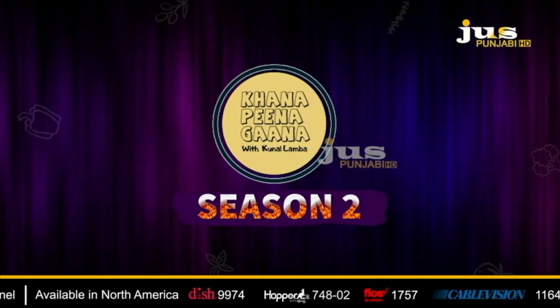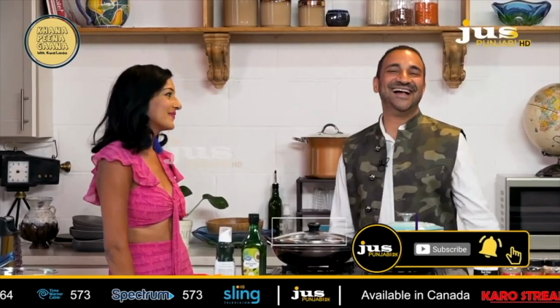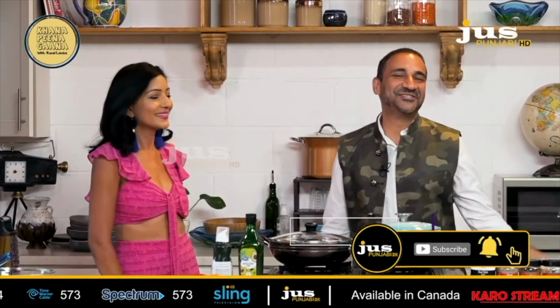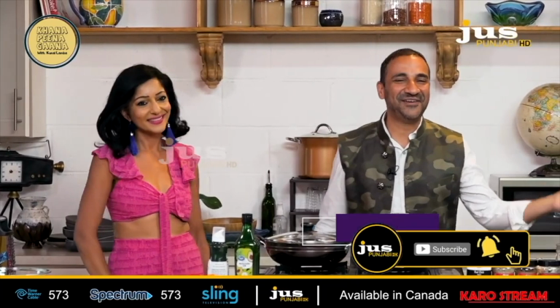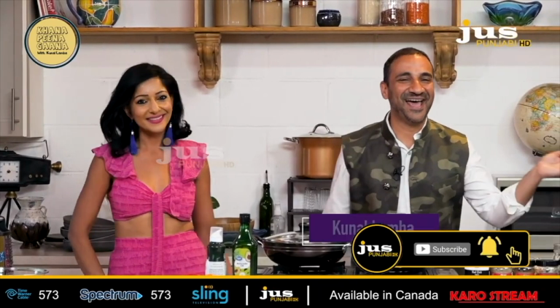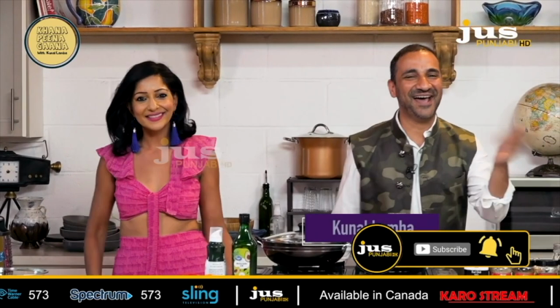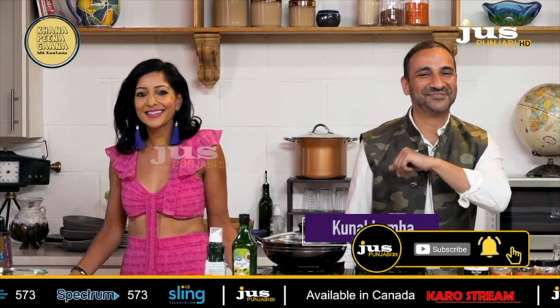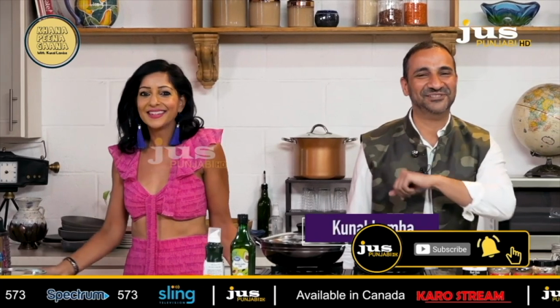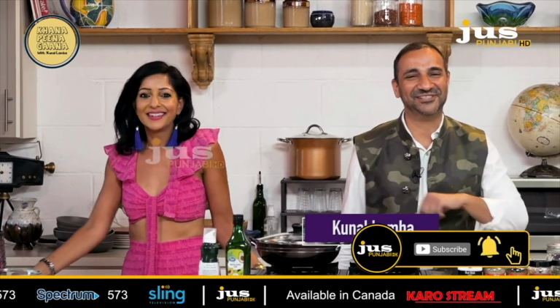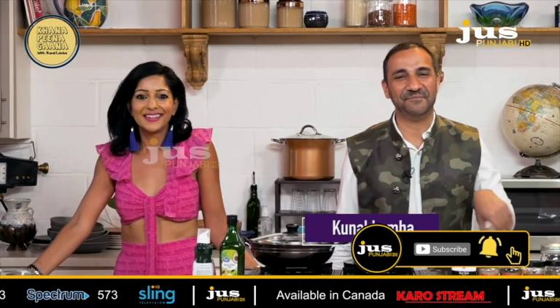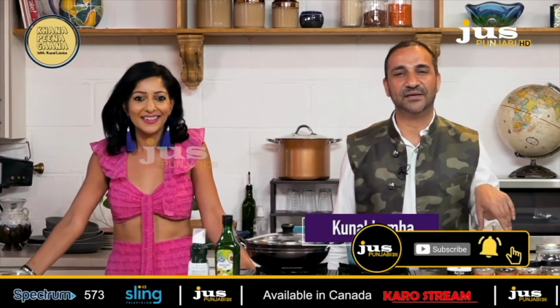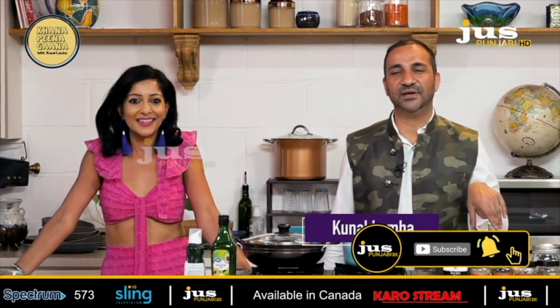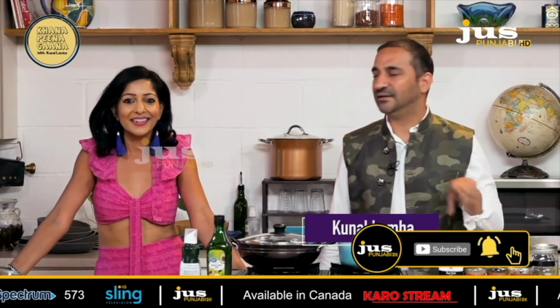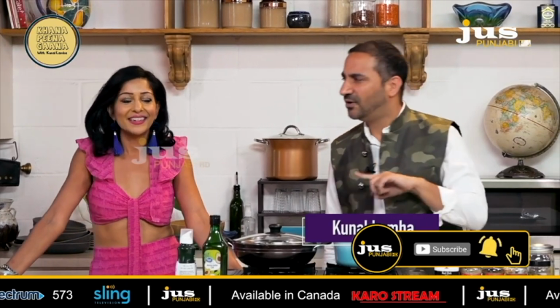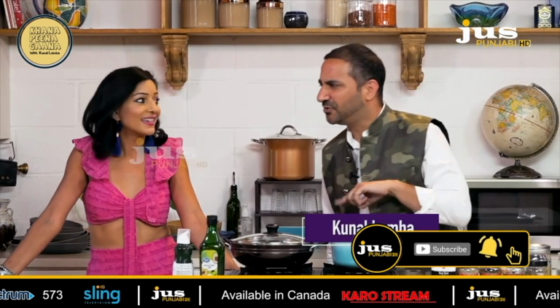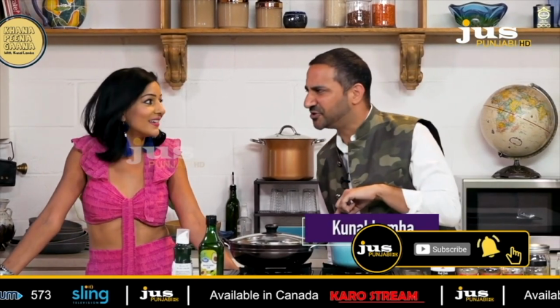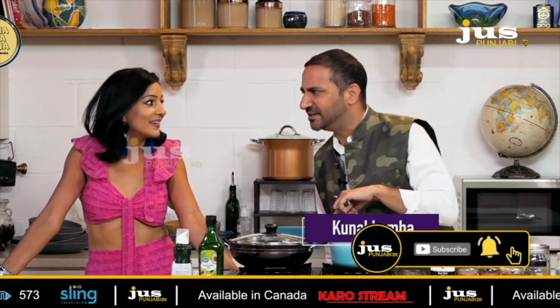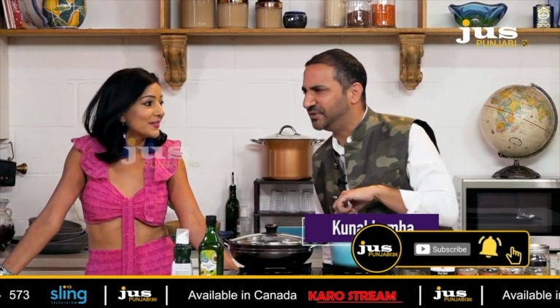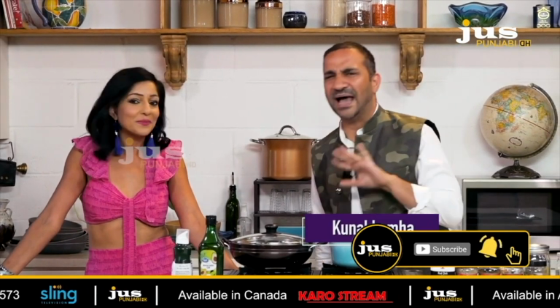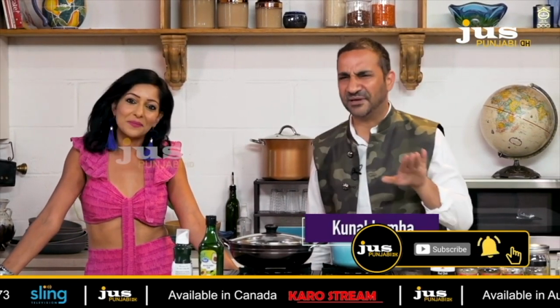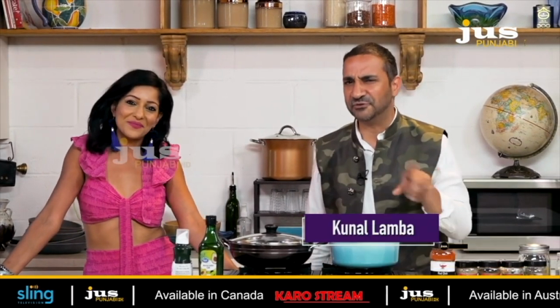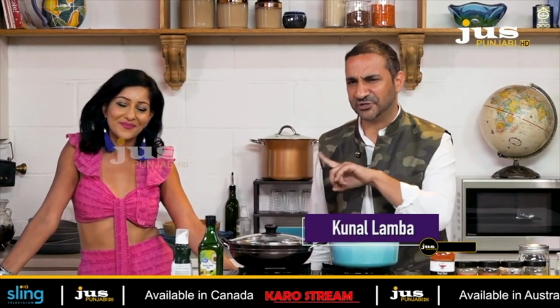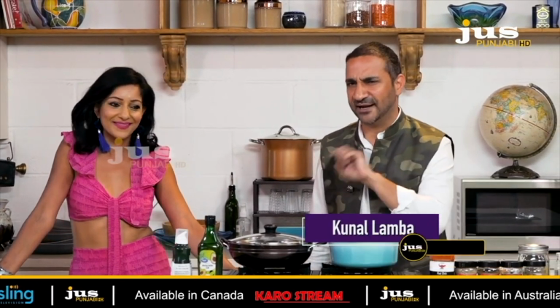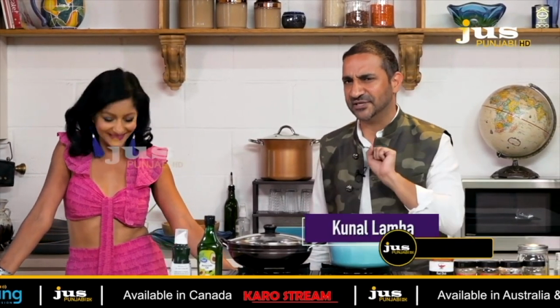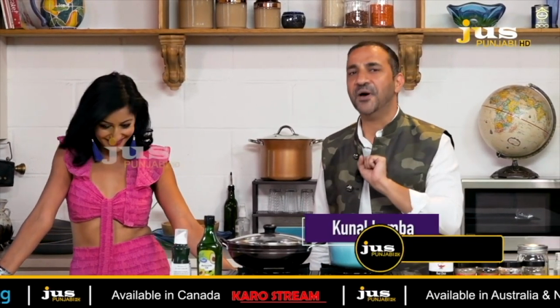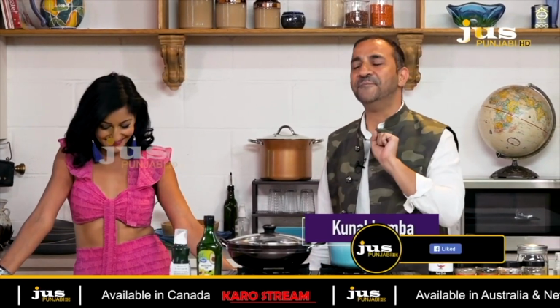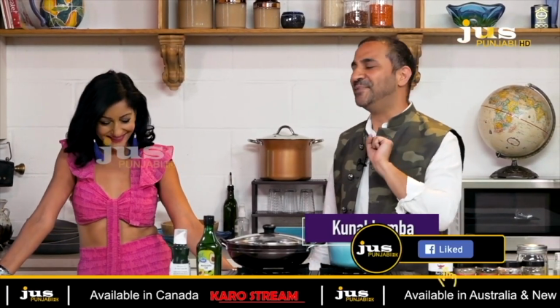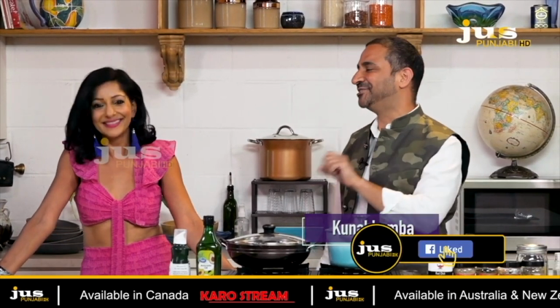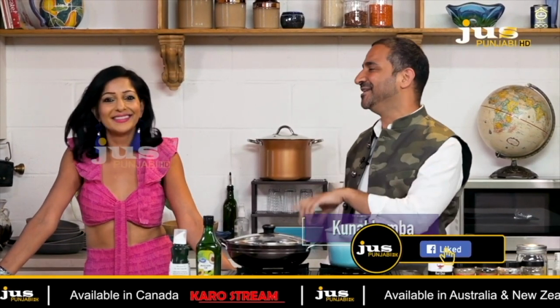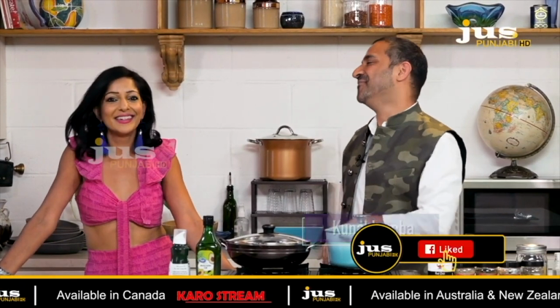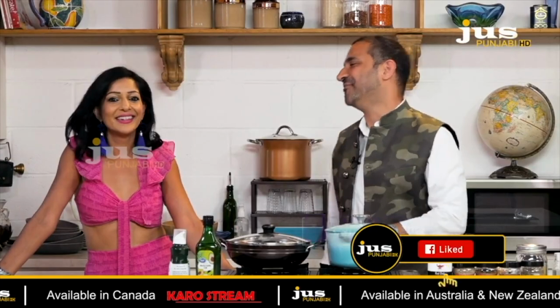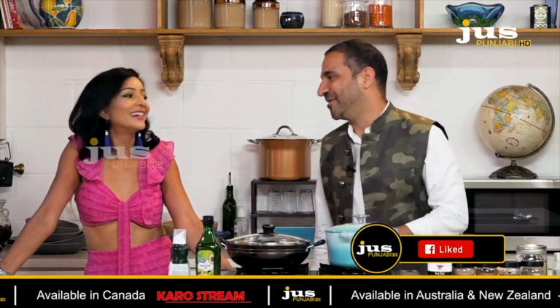Guys, today I have this Punjabi Kudi or Gujarati Kudi — I'm confused, she let us know — Bijal Vora.